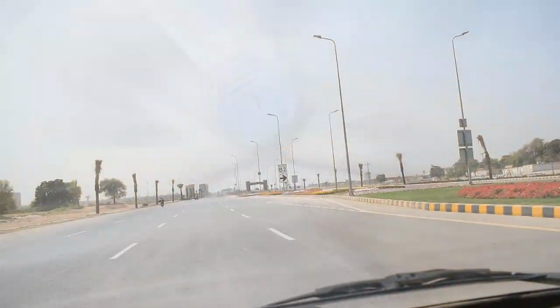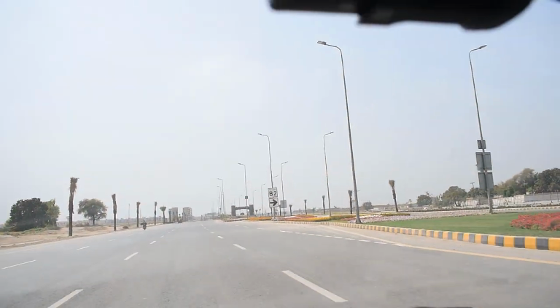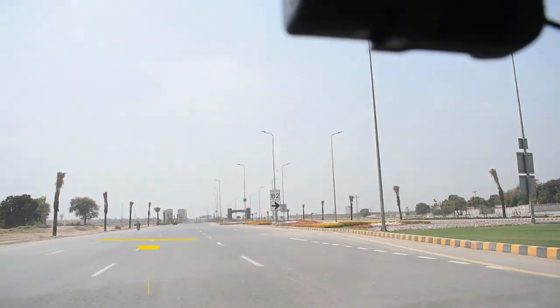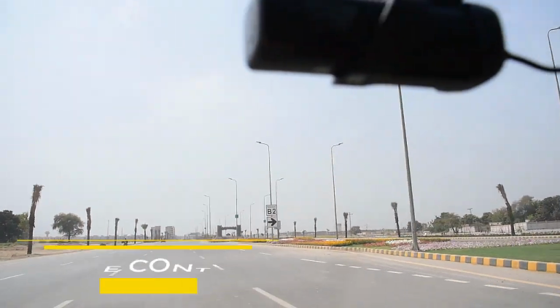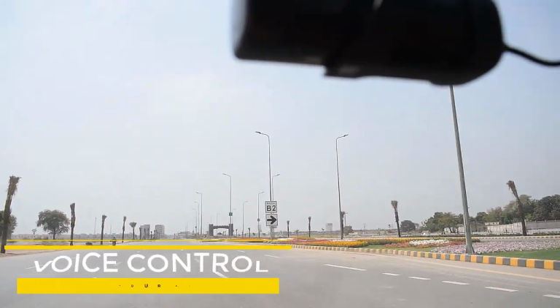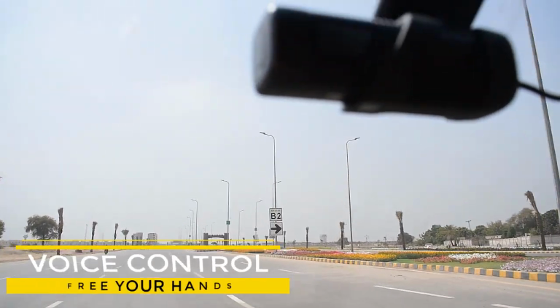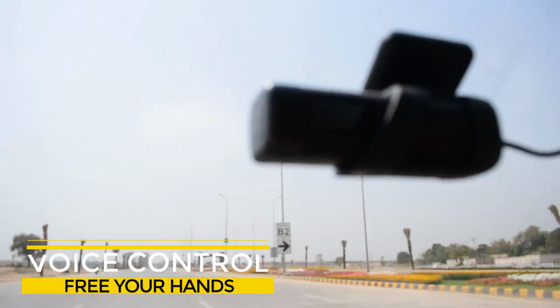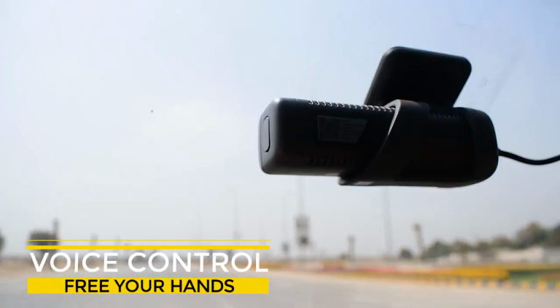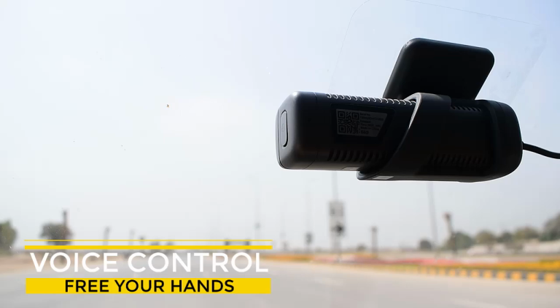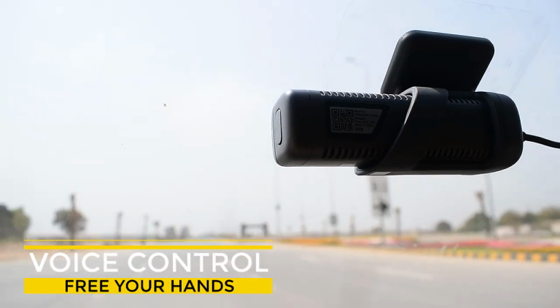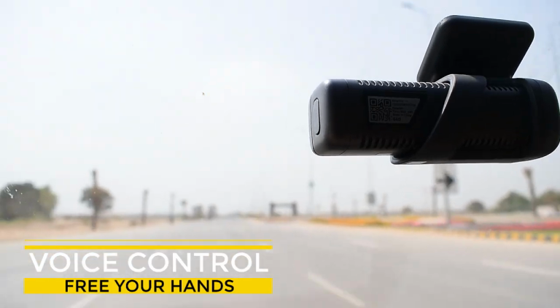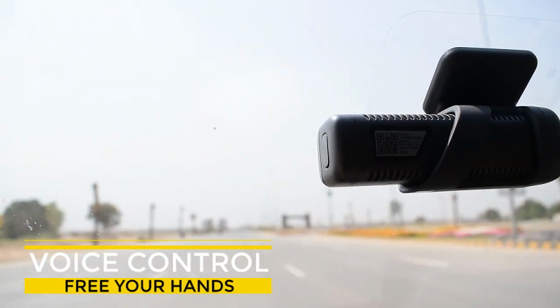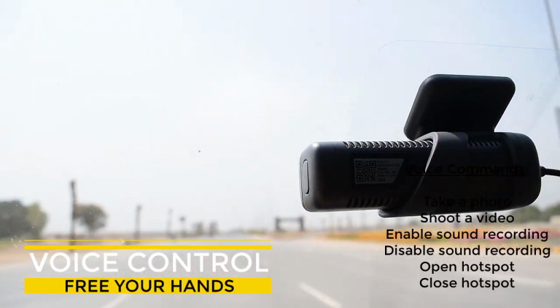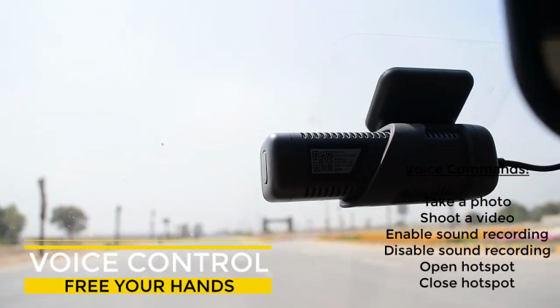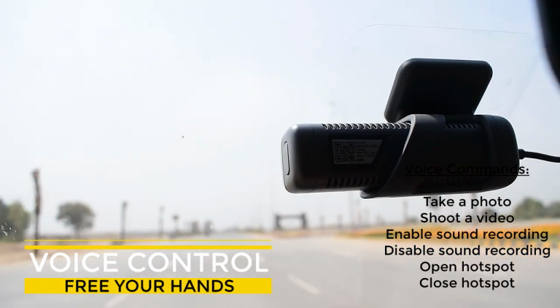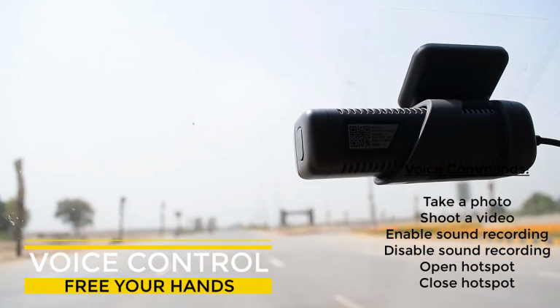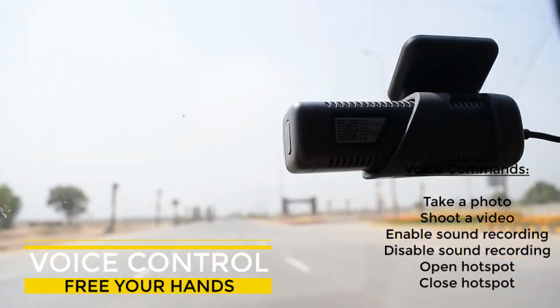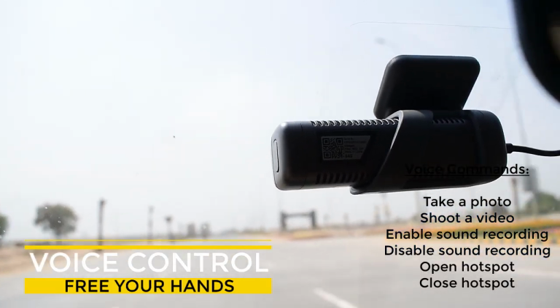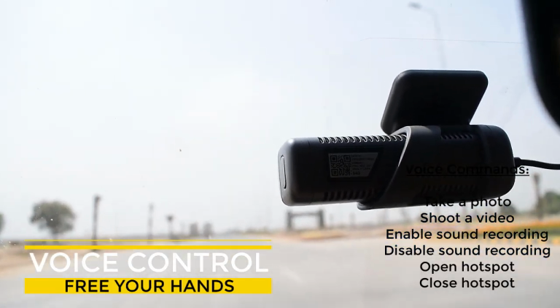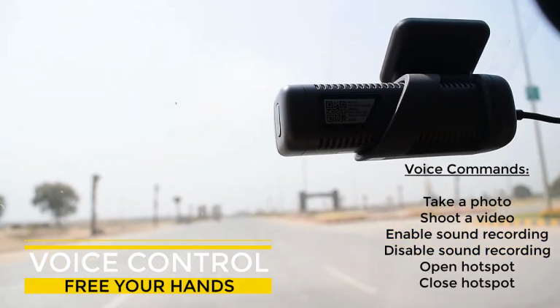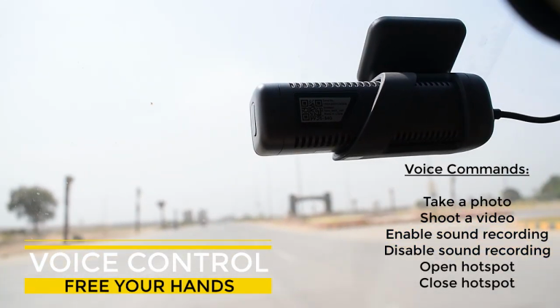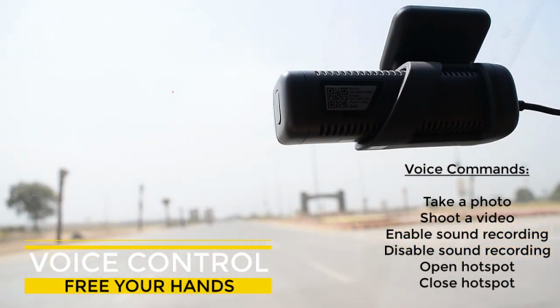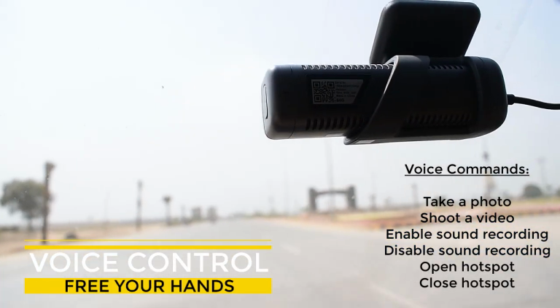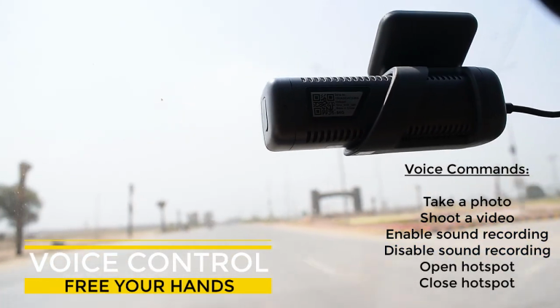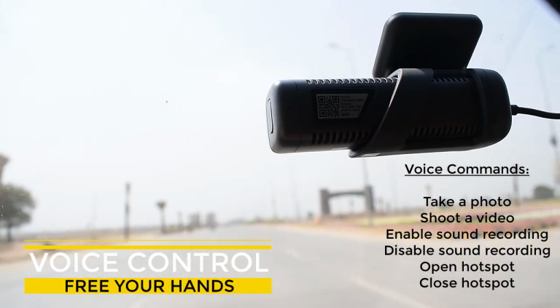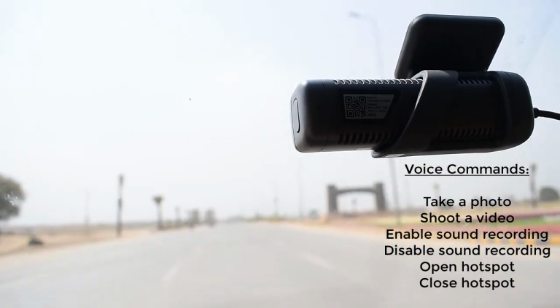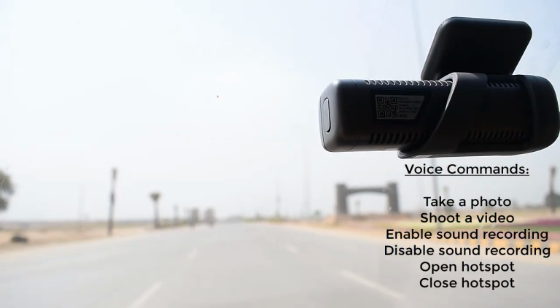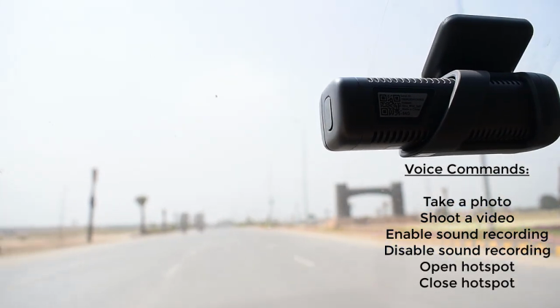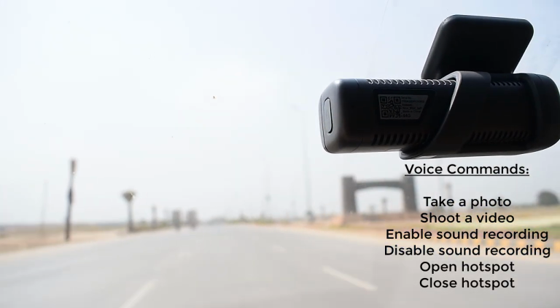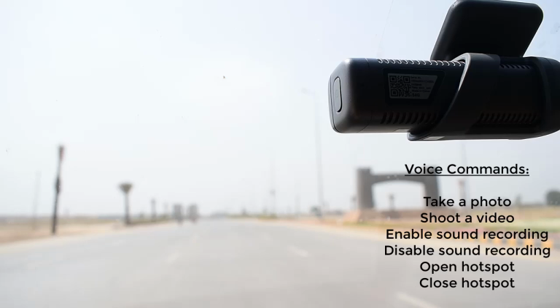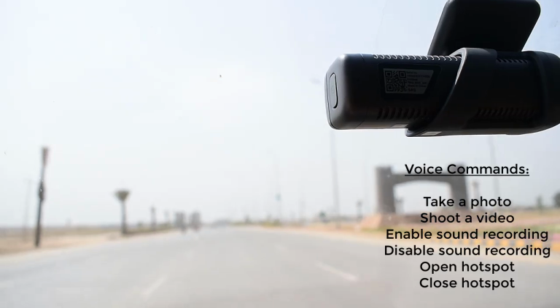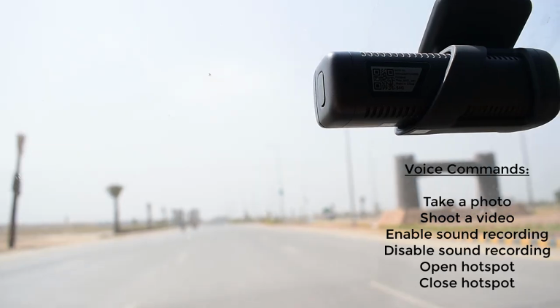You can directly give voice commands to control your dashcam as long as it is turned on, whether you want to take a photo or start recording.